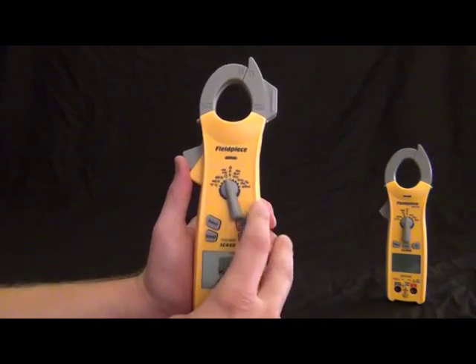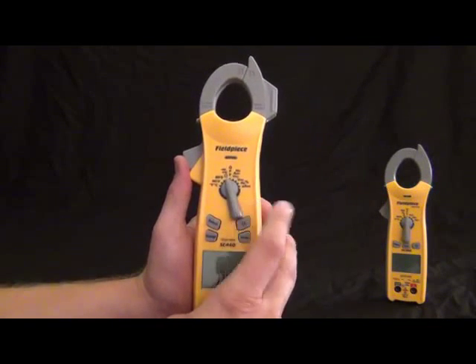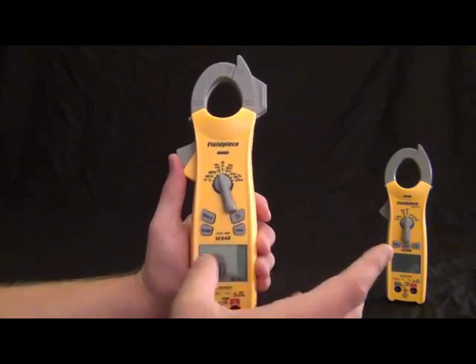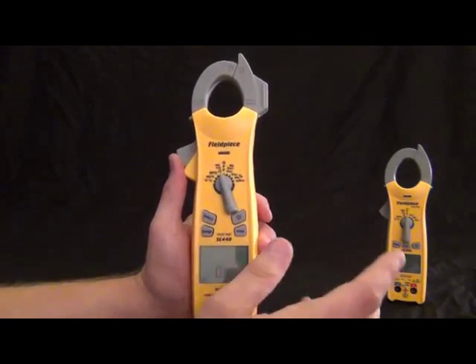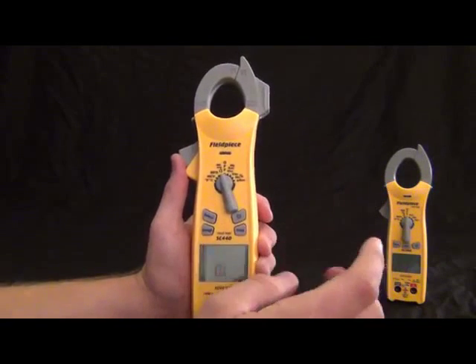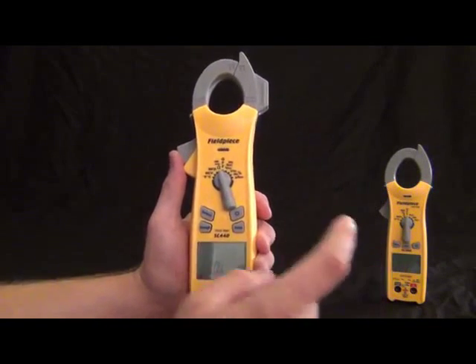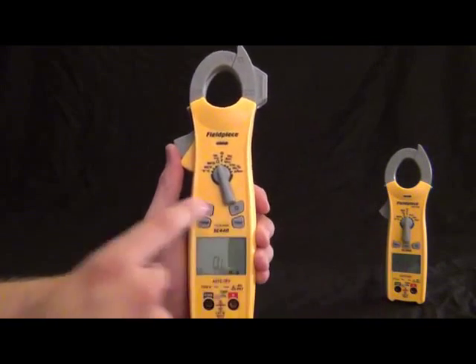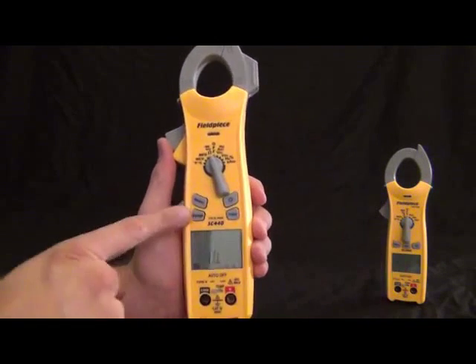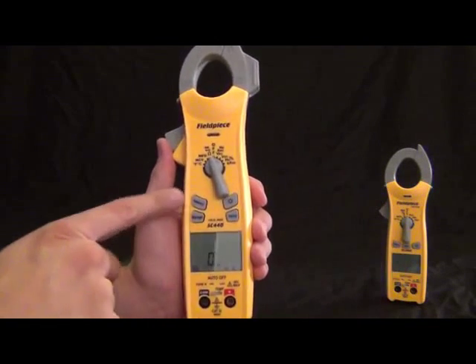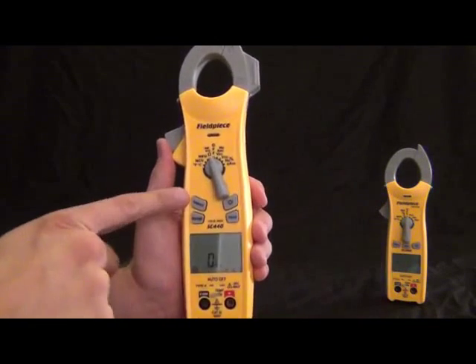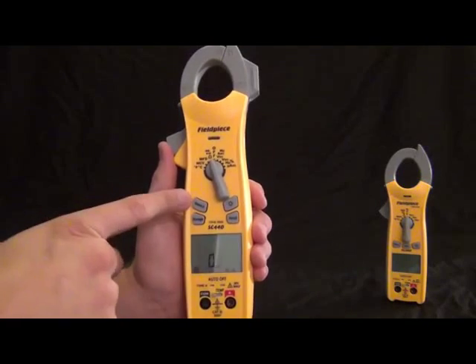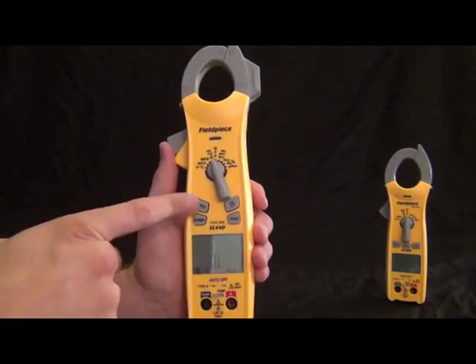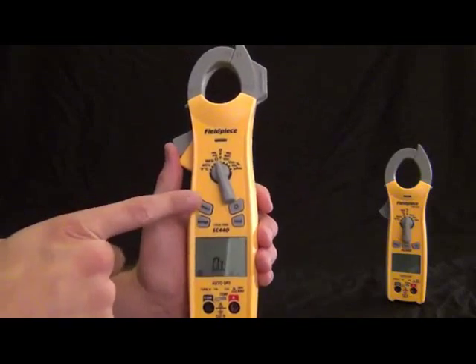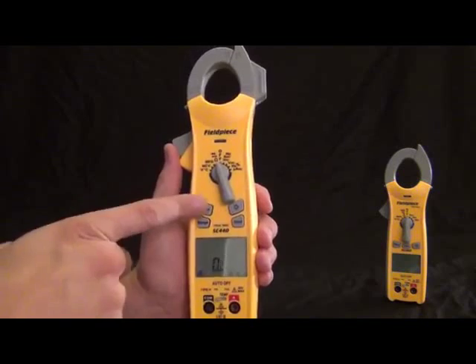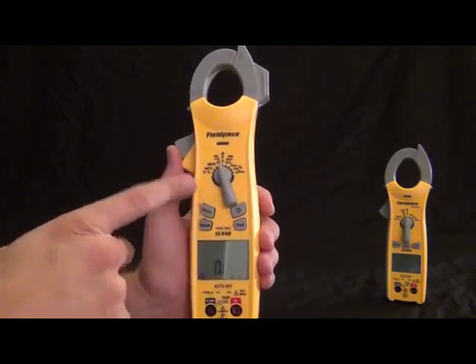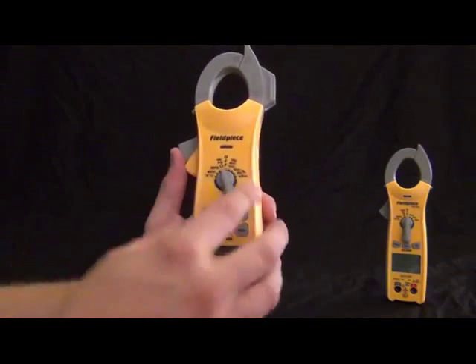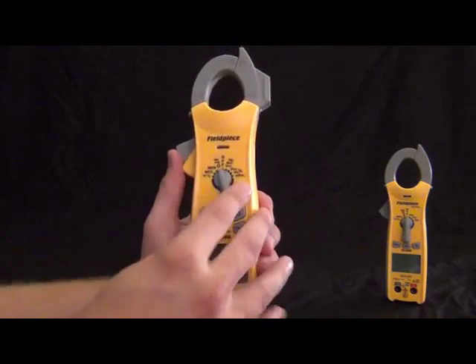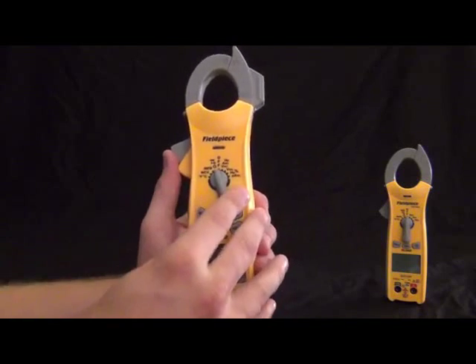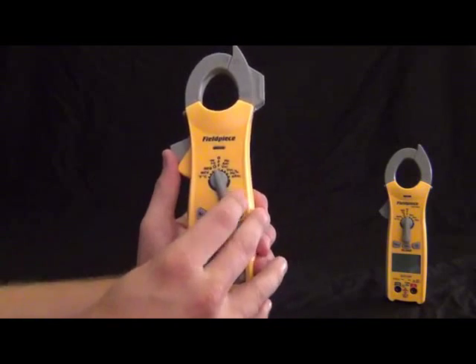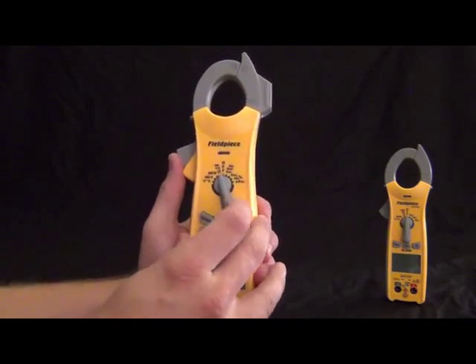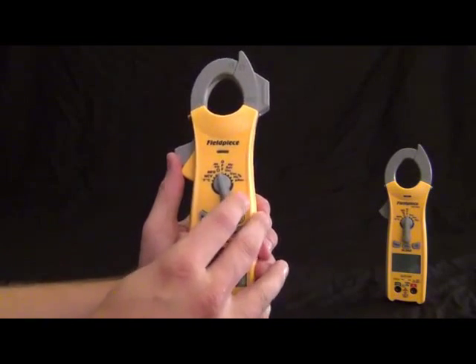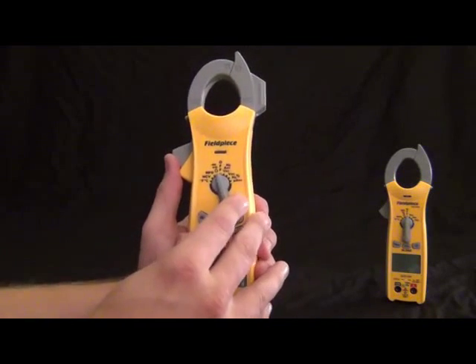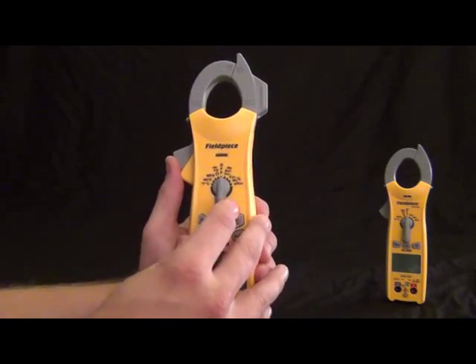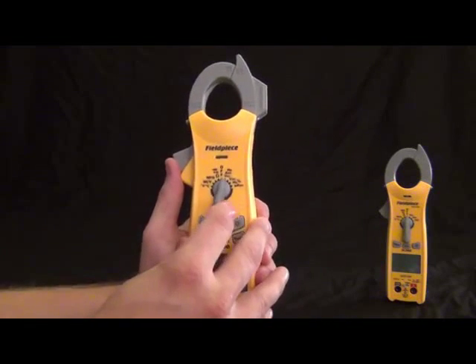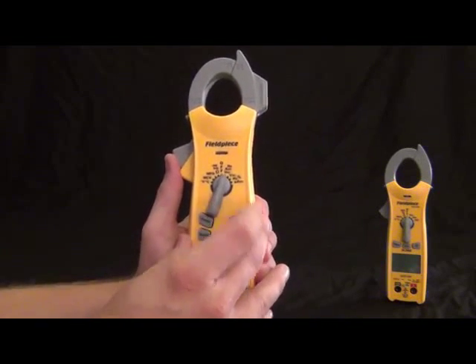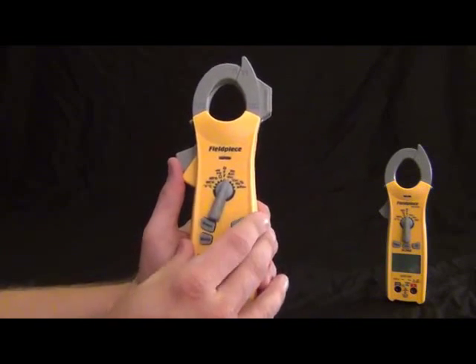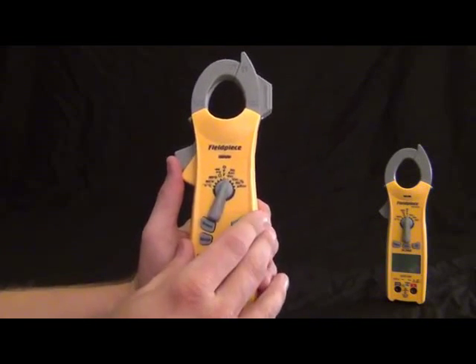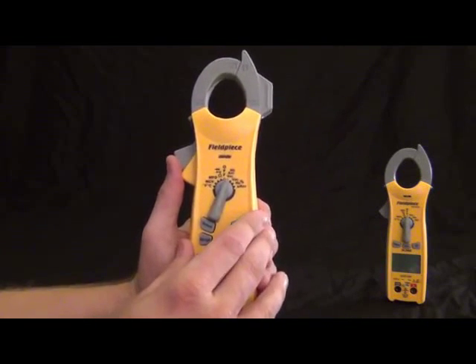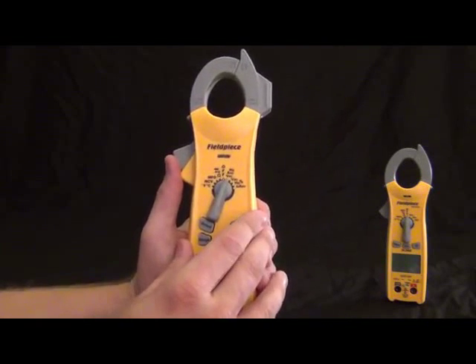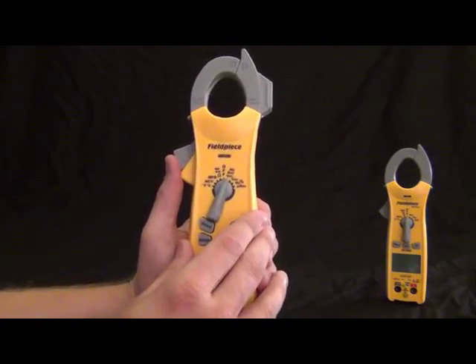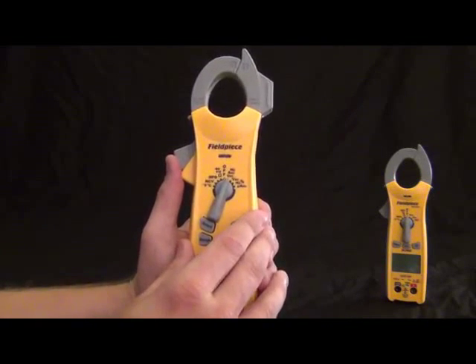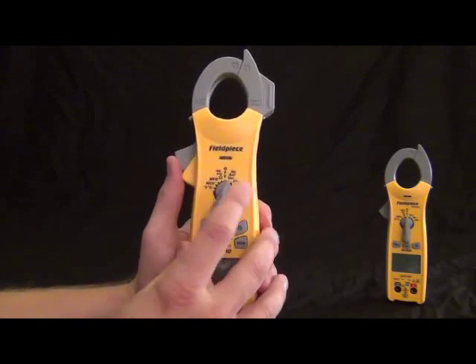The other one available is the SC420 — same package, just a little bit fewer features than the SC440.